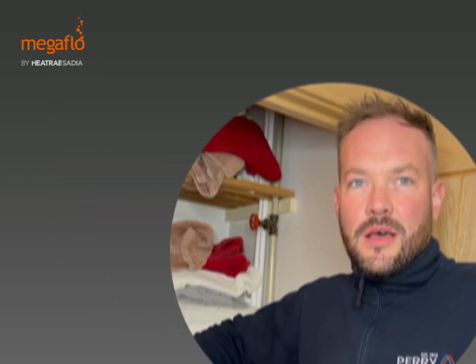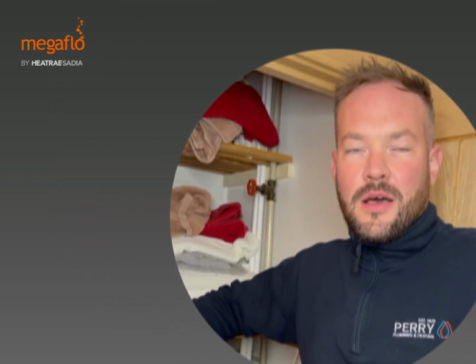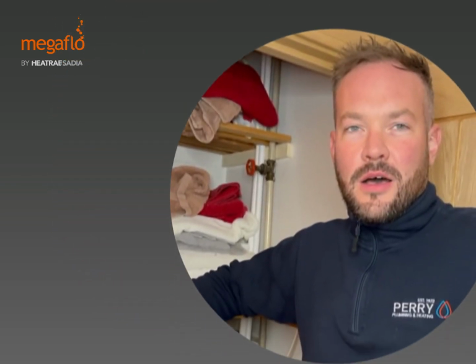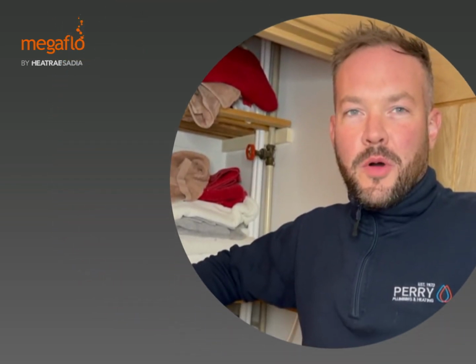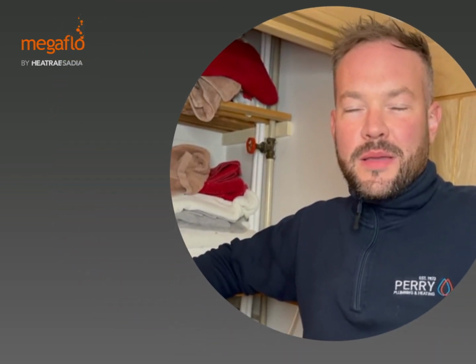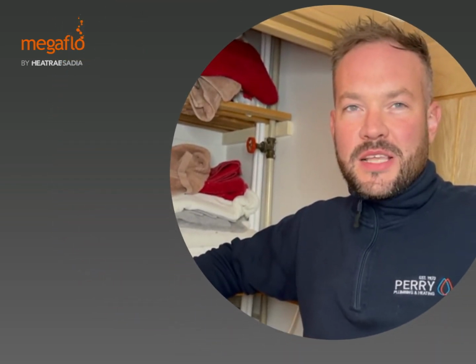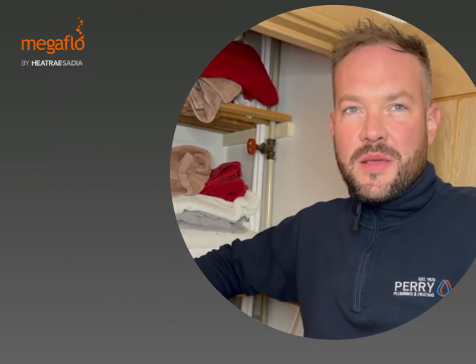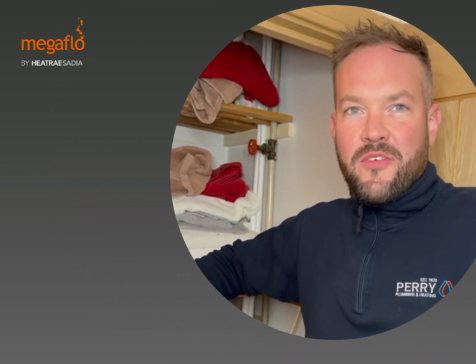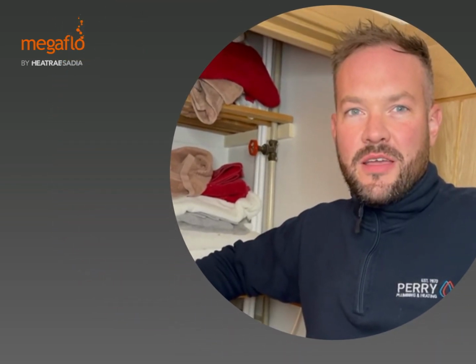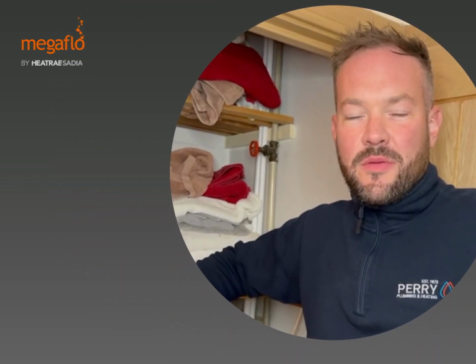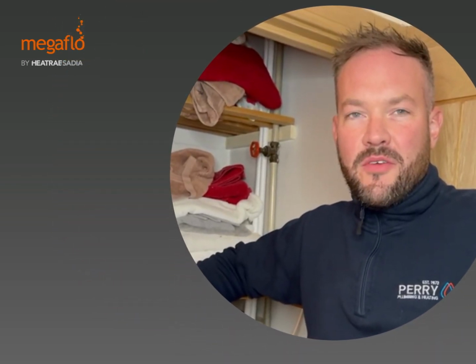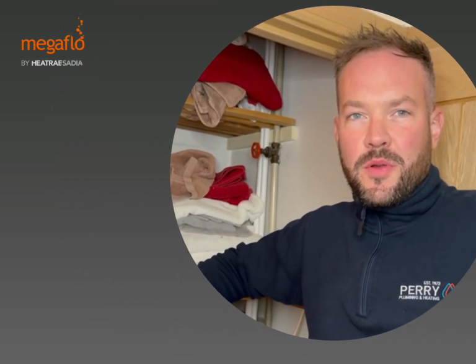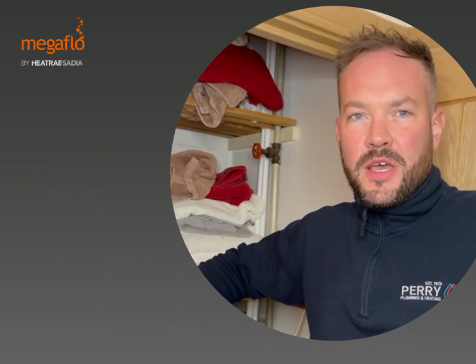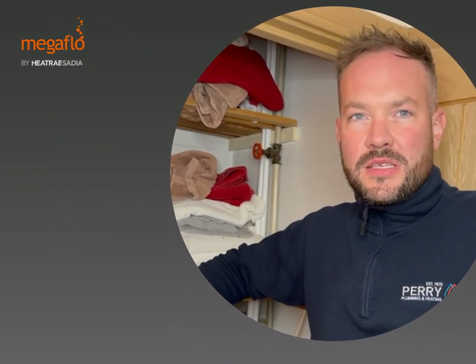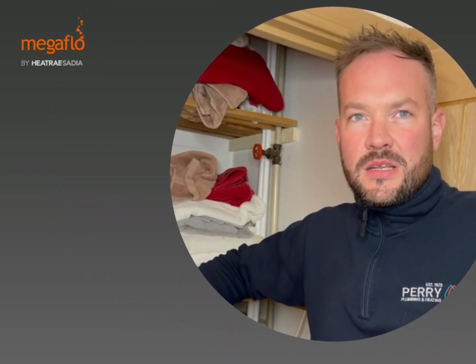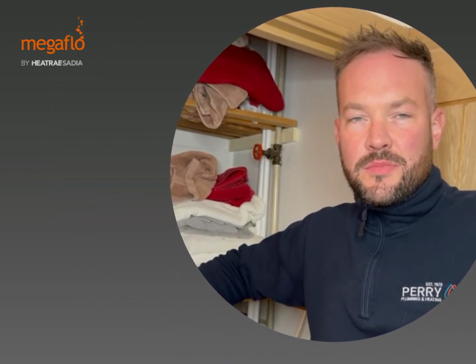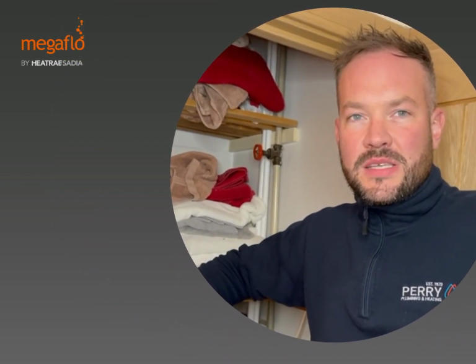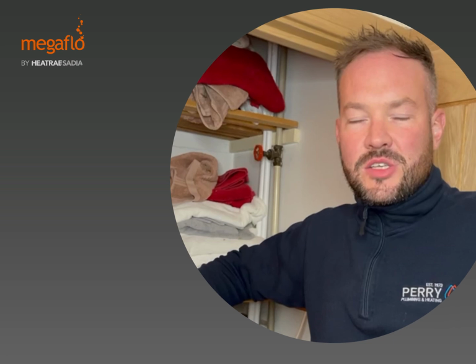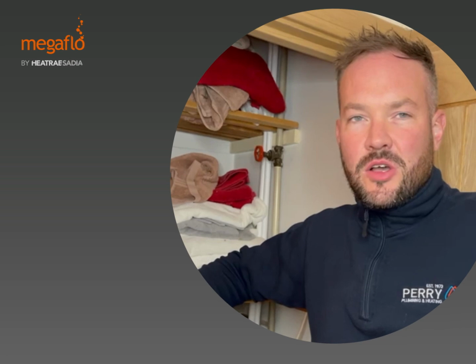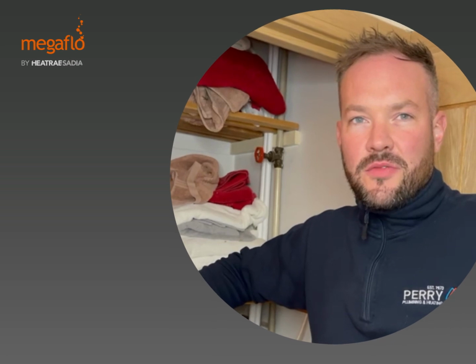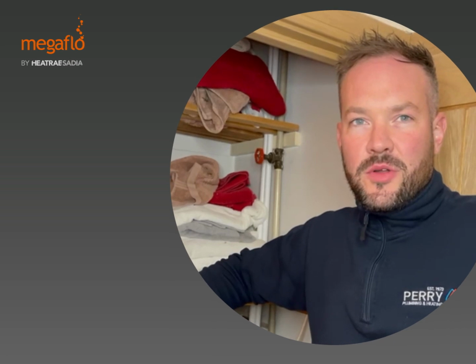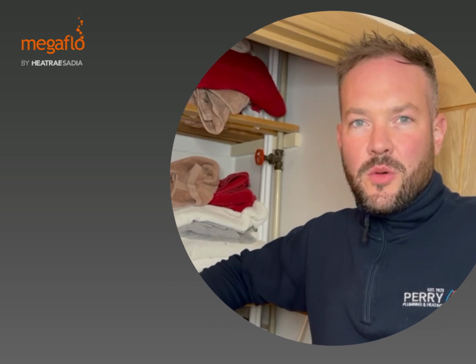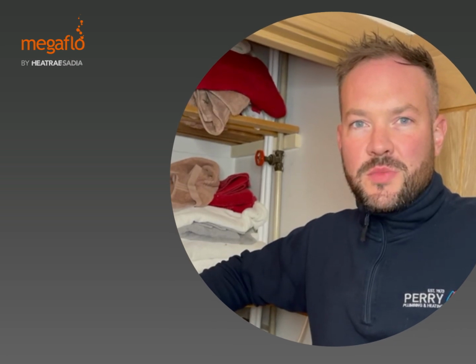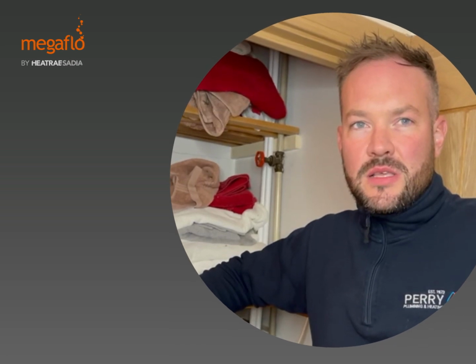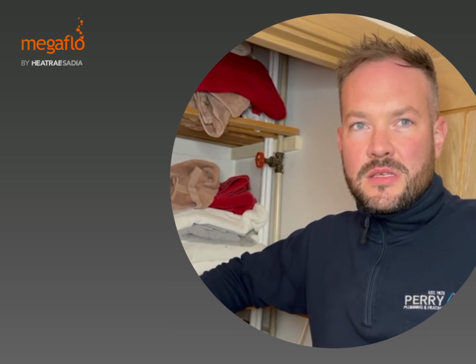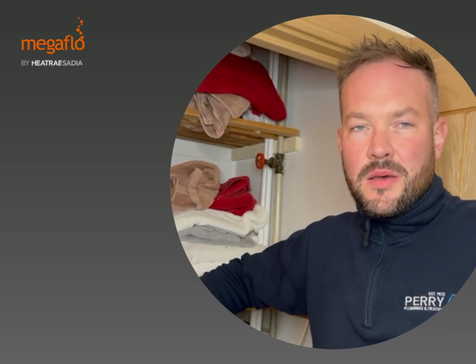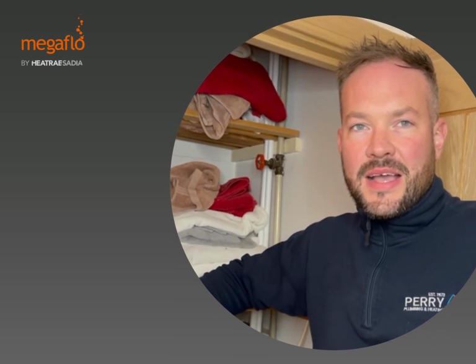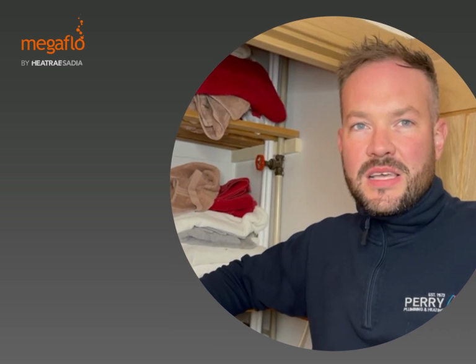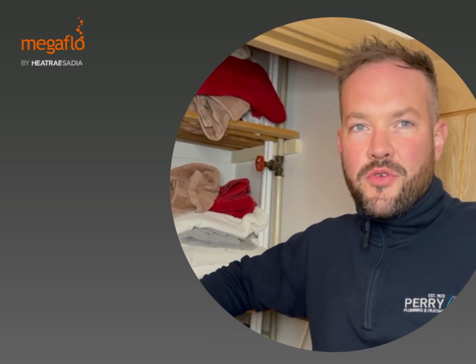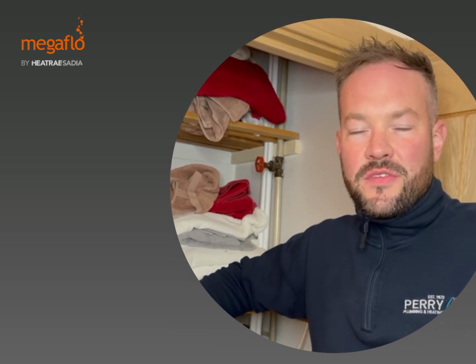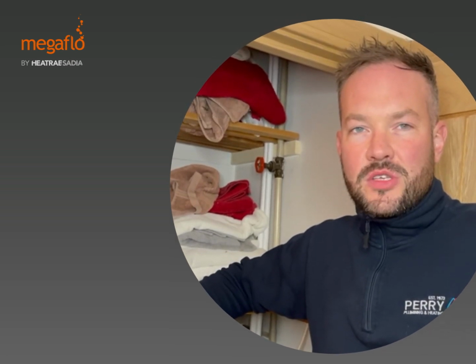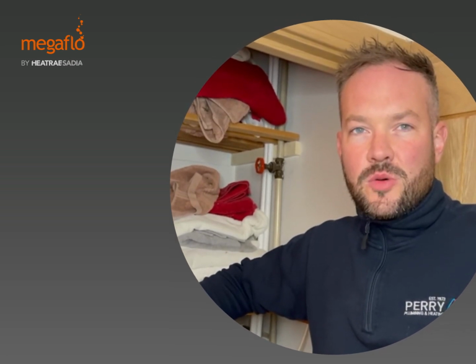Hi, my name is Anthony Perry from Perry Plumber Heating, based in Sutton Coldfield in the West Midlands, a Baxi approved installer.